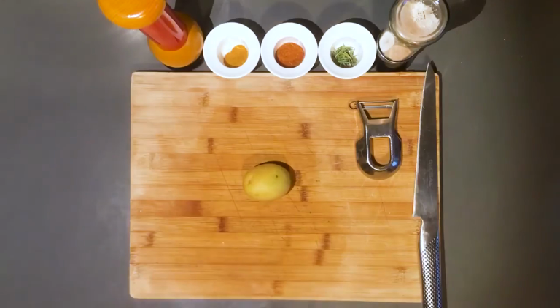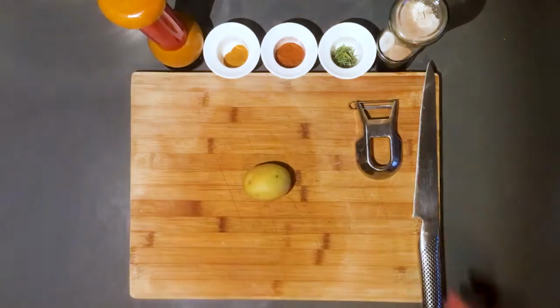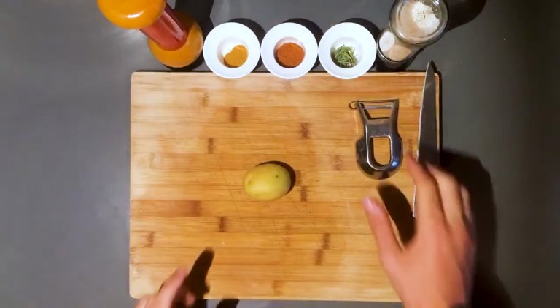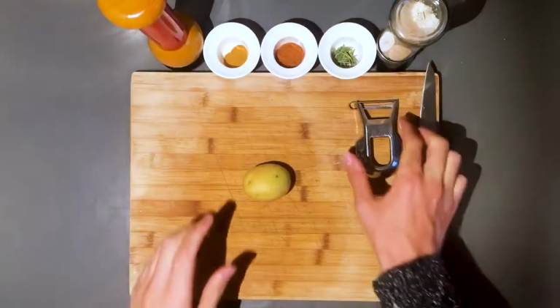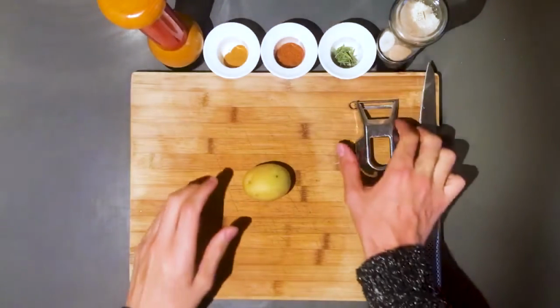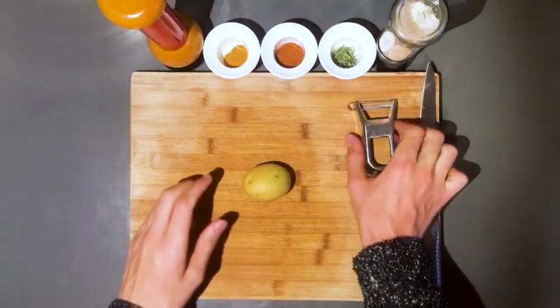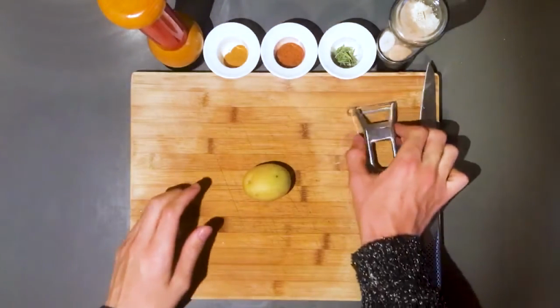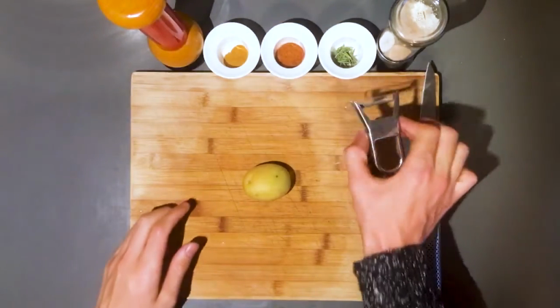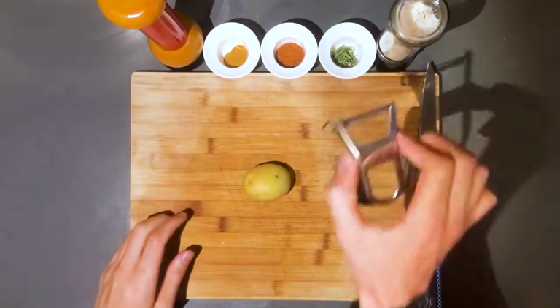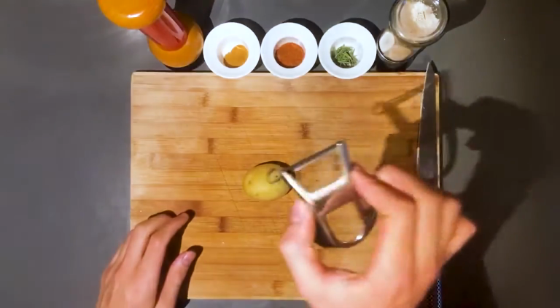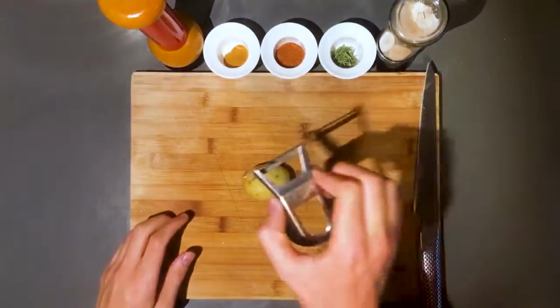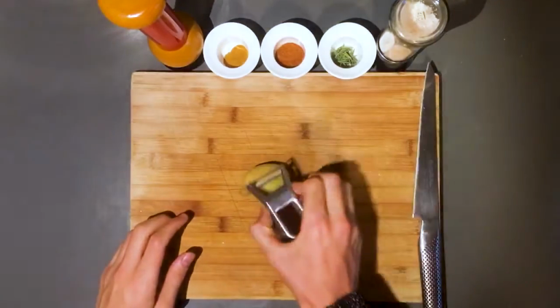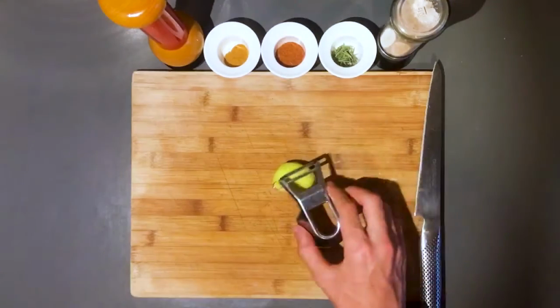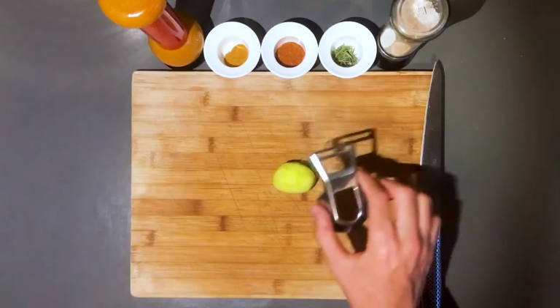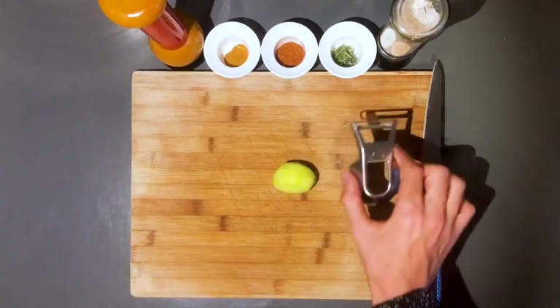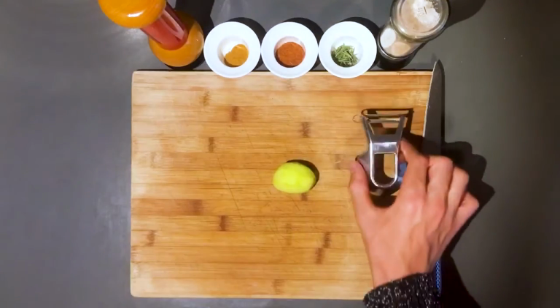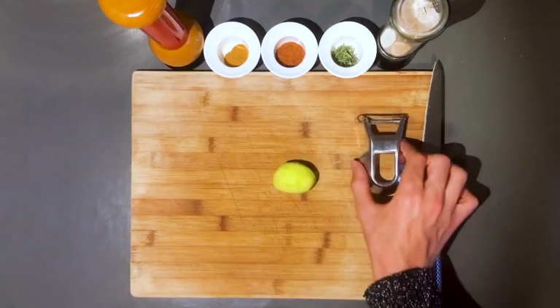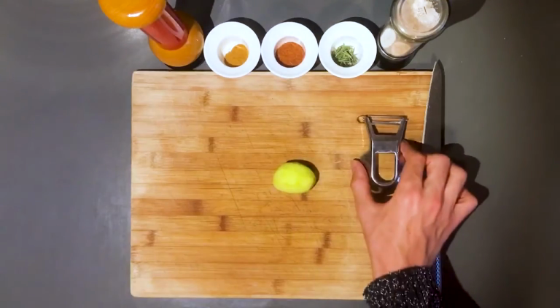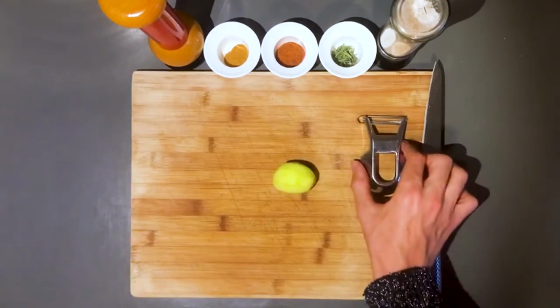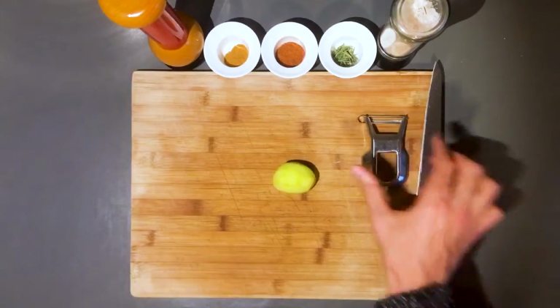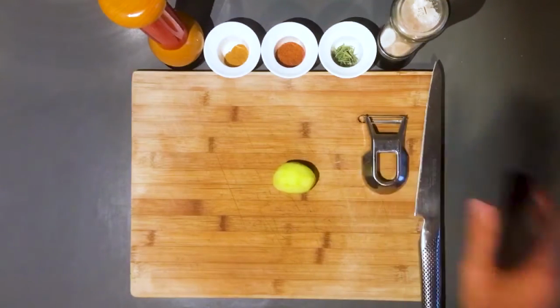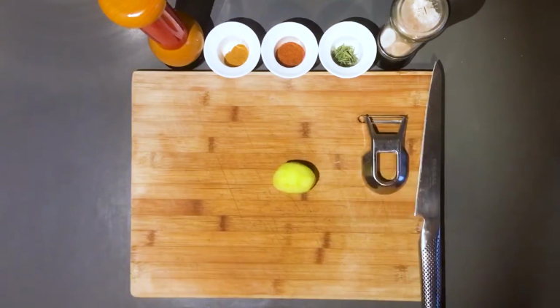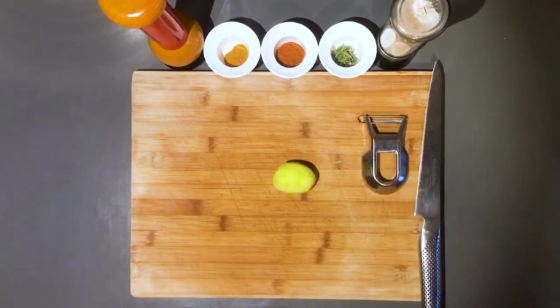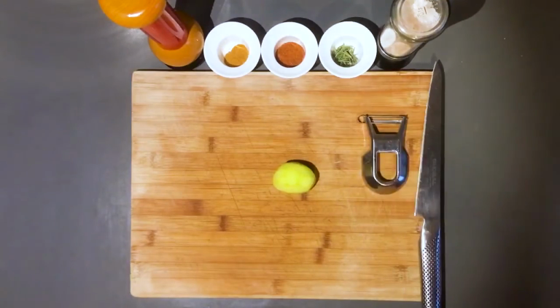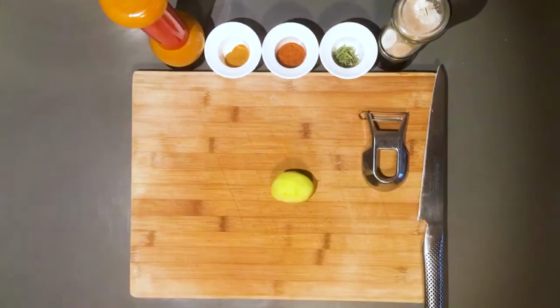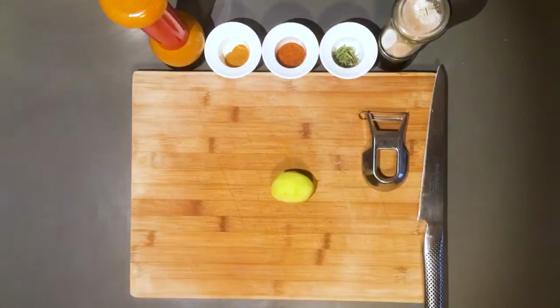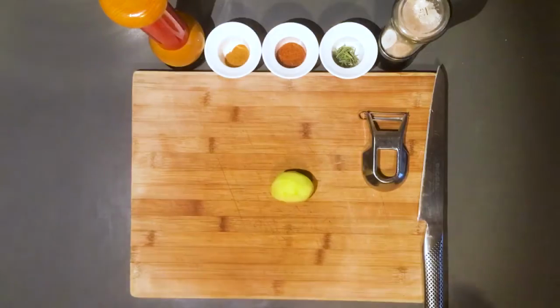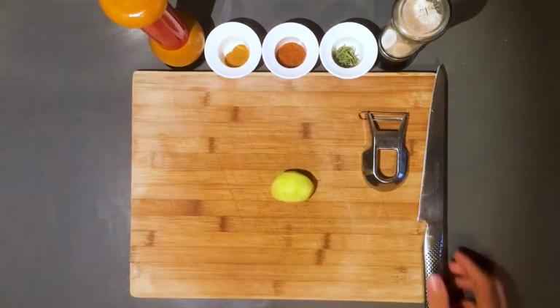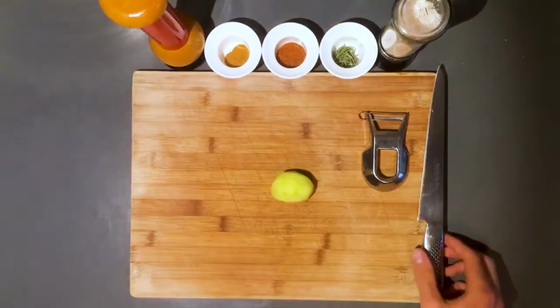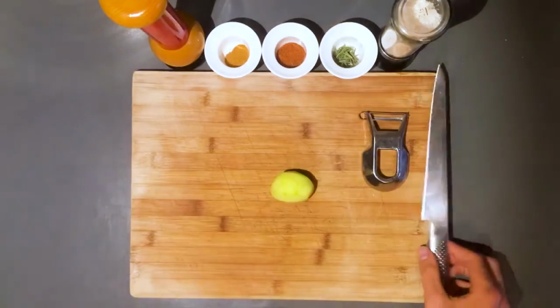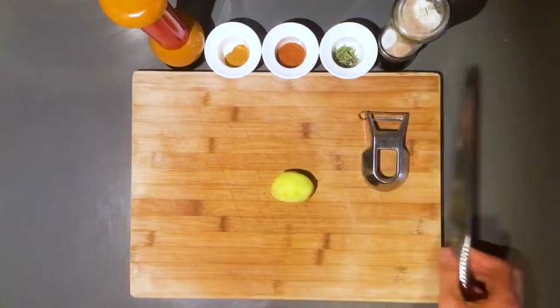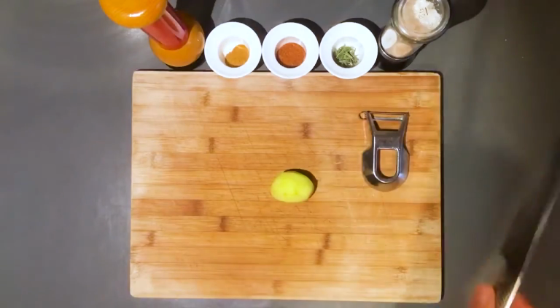Hey guys, welcome to our cooking video. Today we will be making KFC style chicken for dummies.